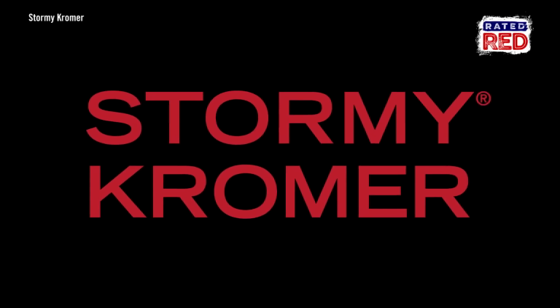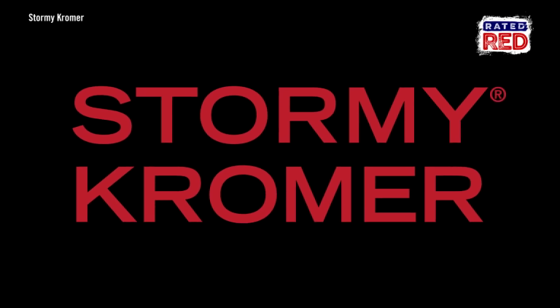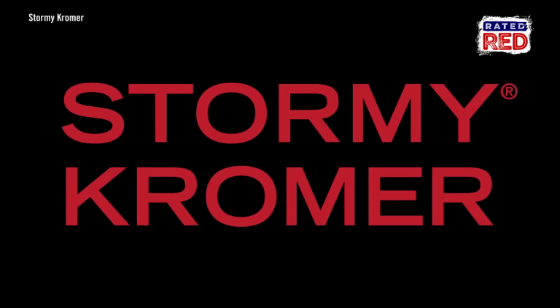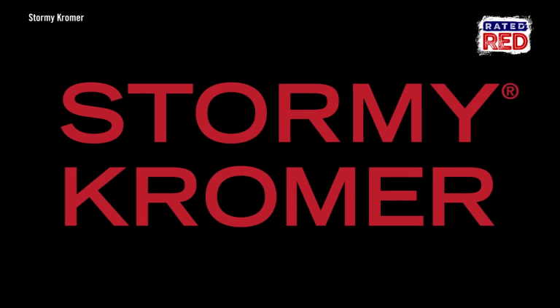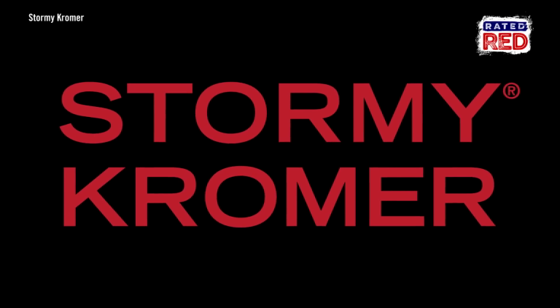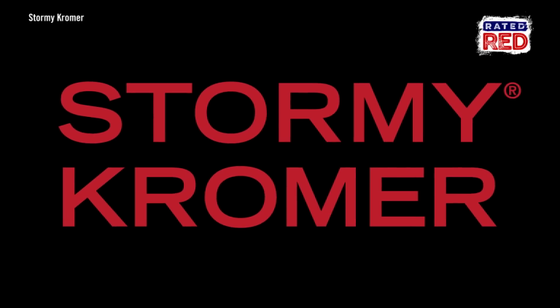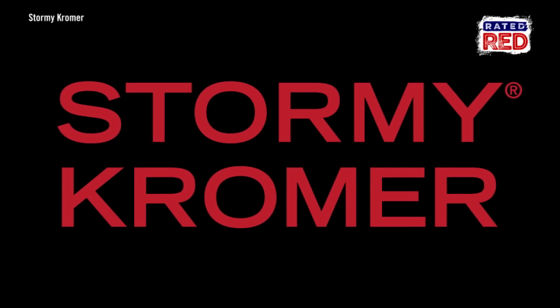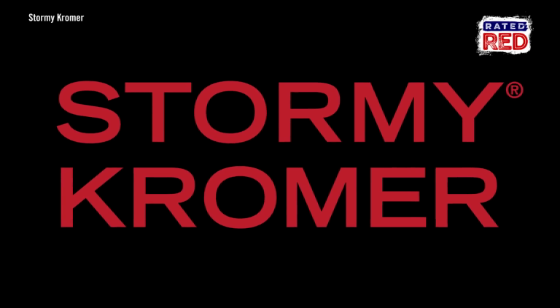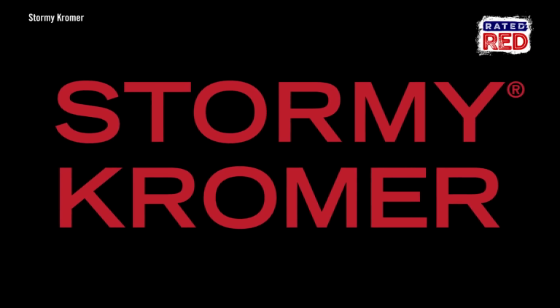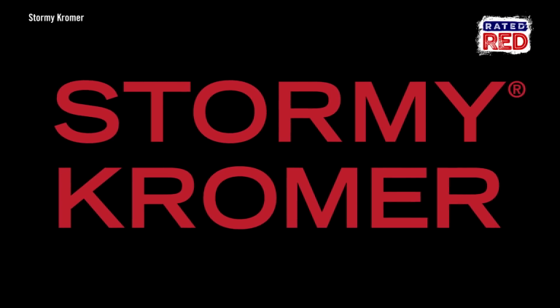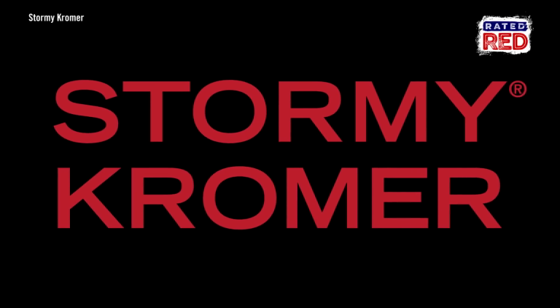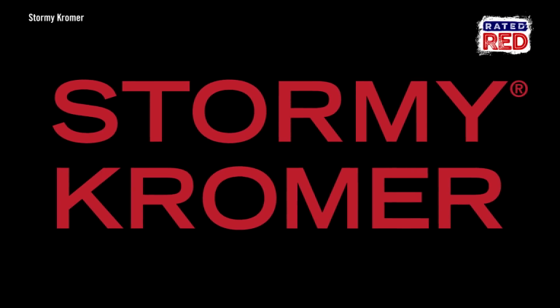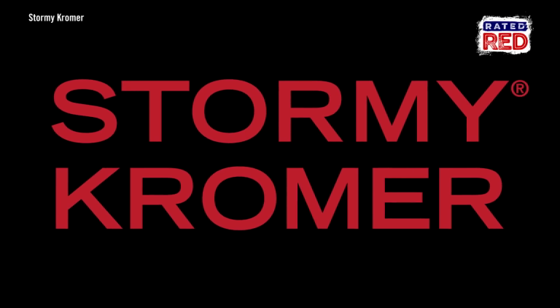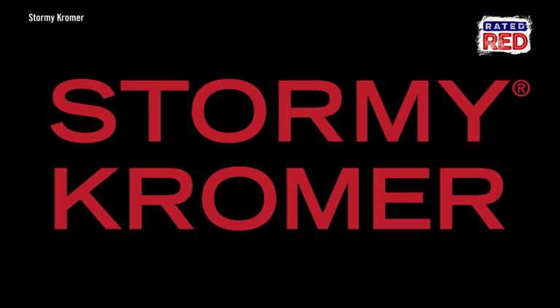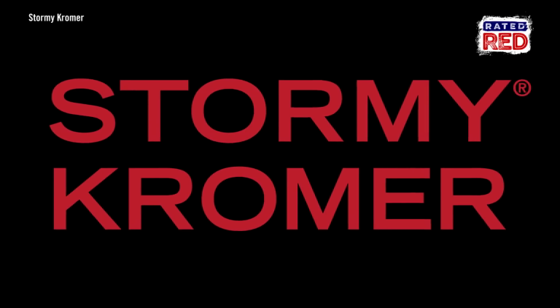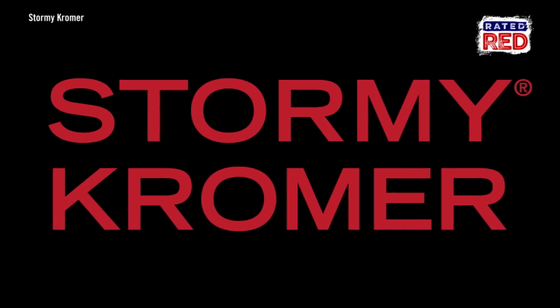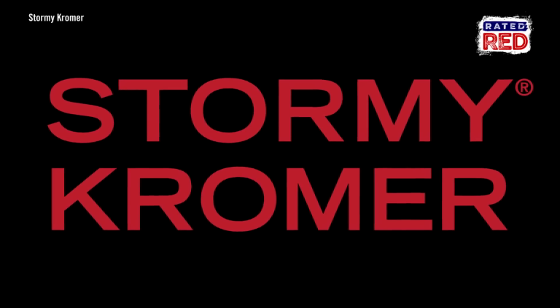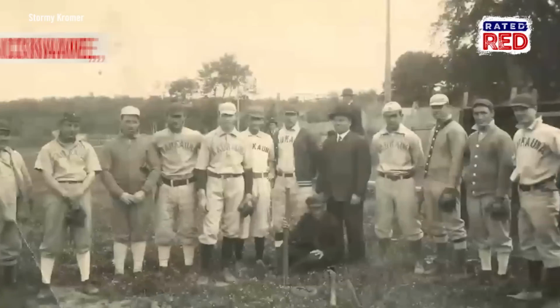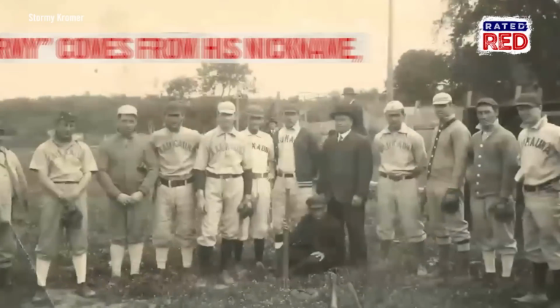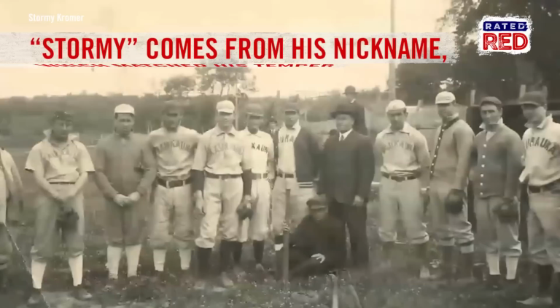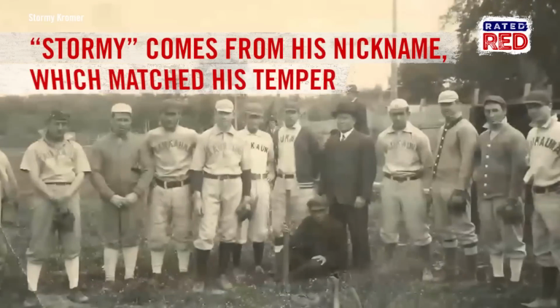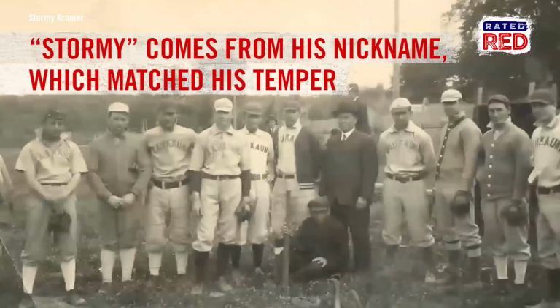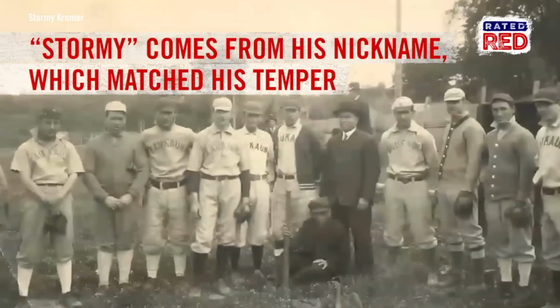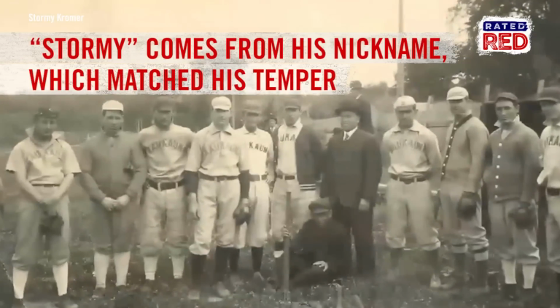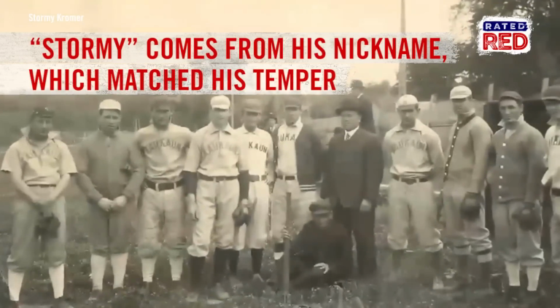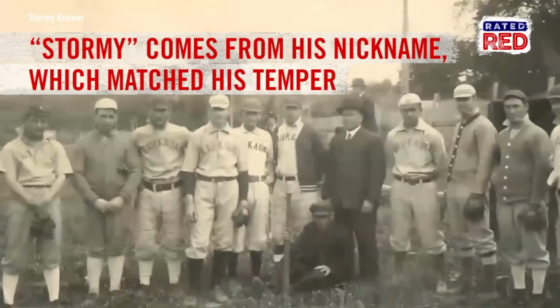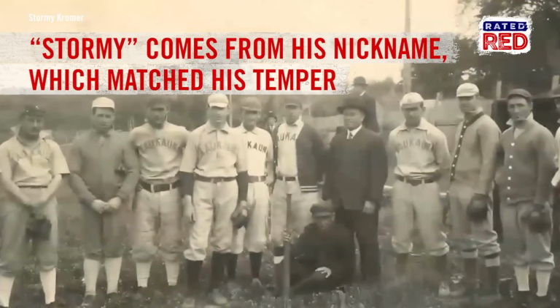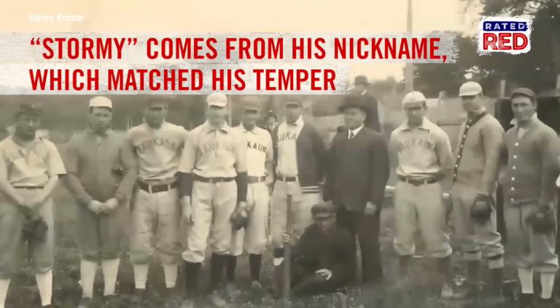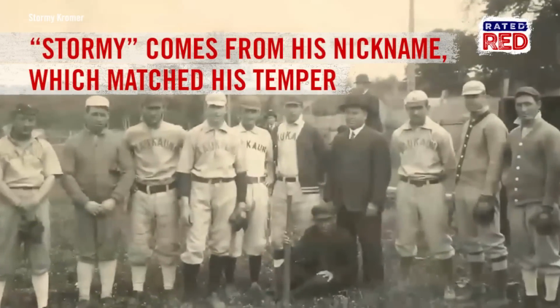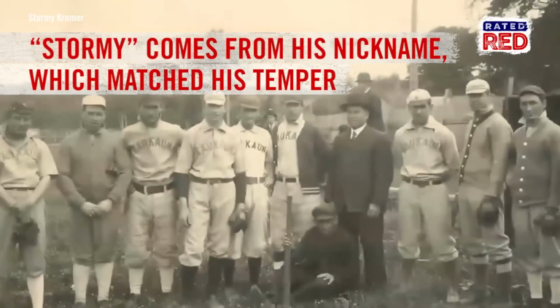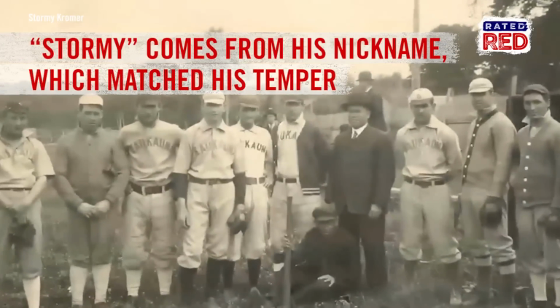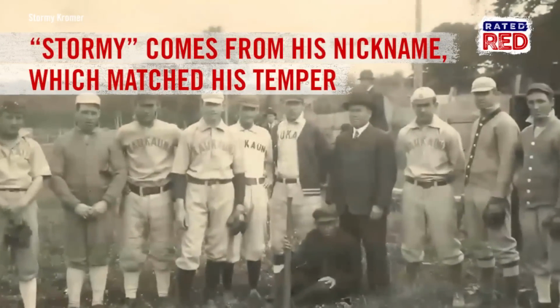And why the nickname Stormy? Turns out it matched his temper. Yikes.